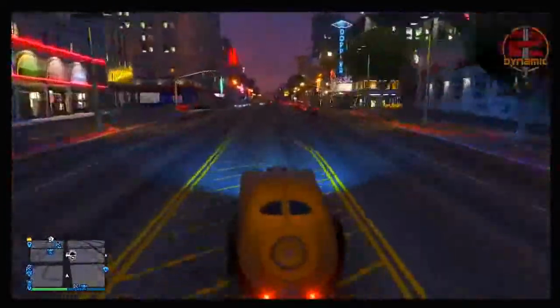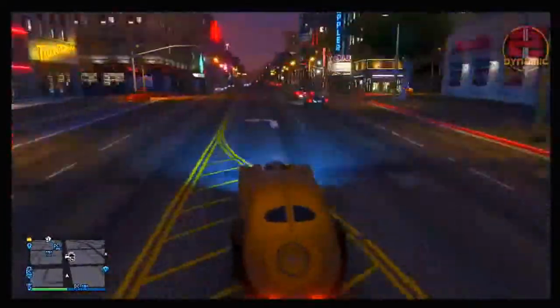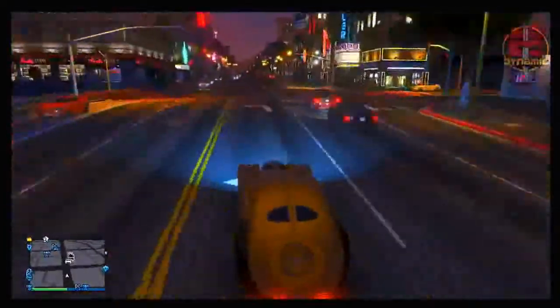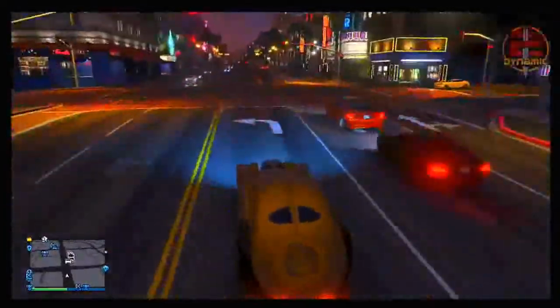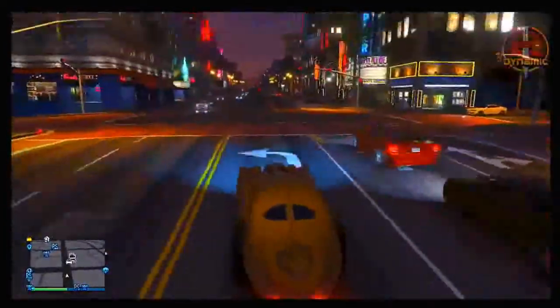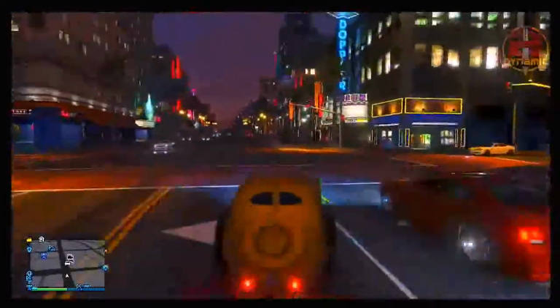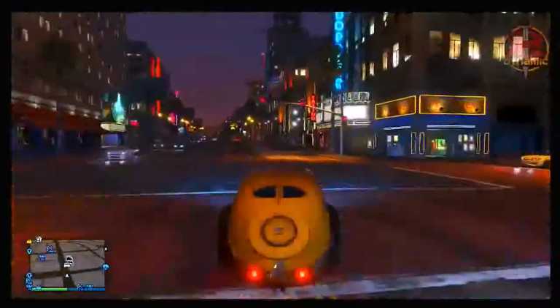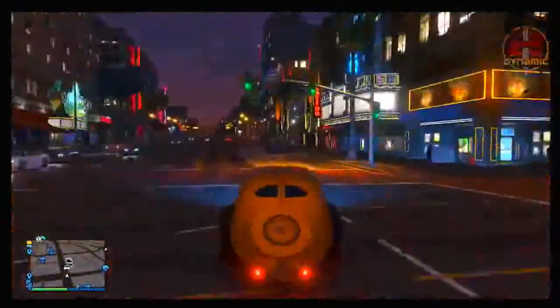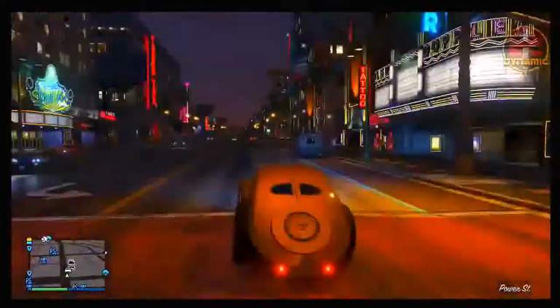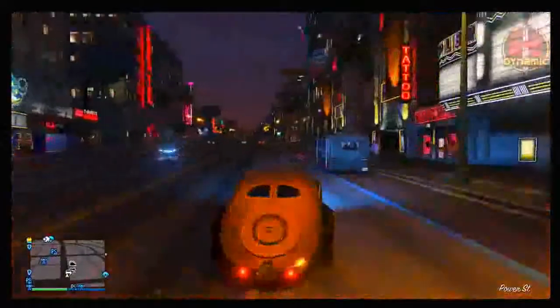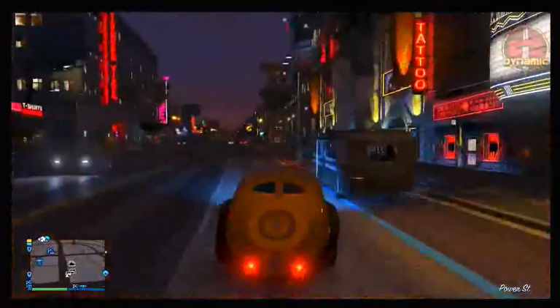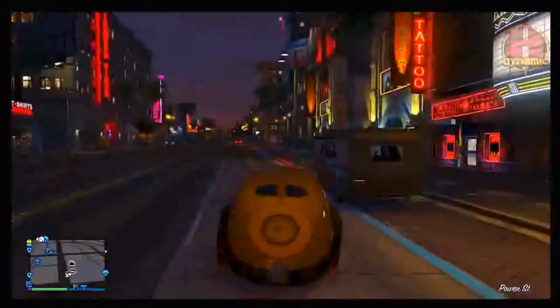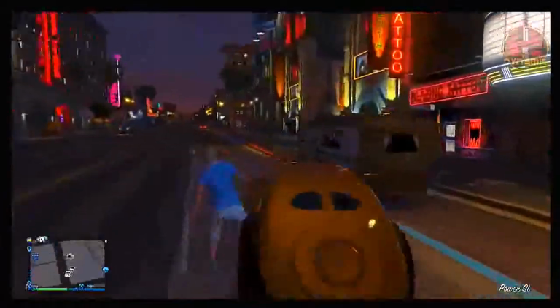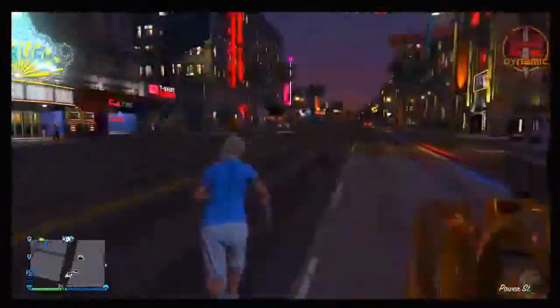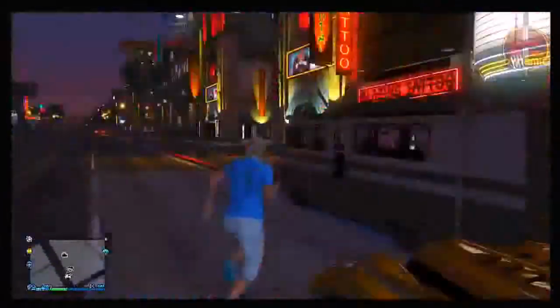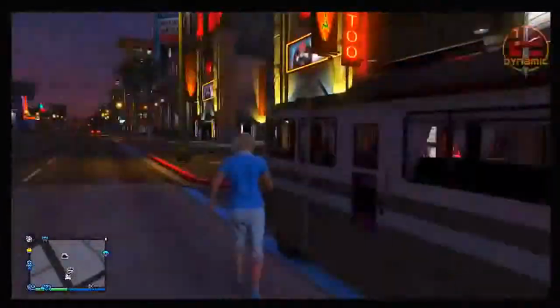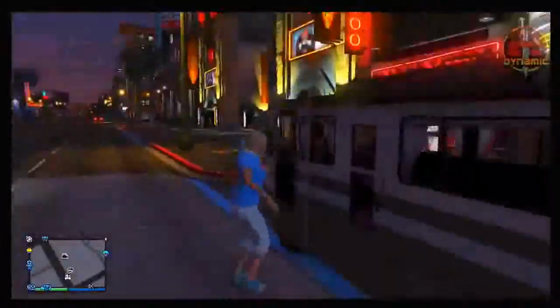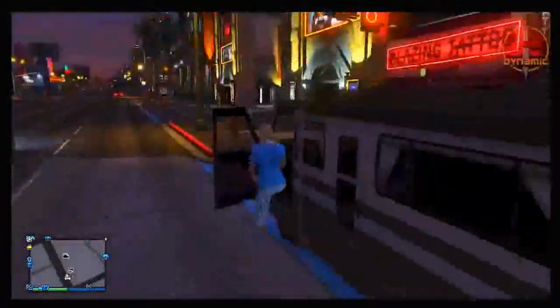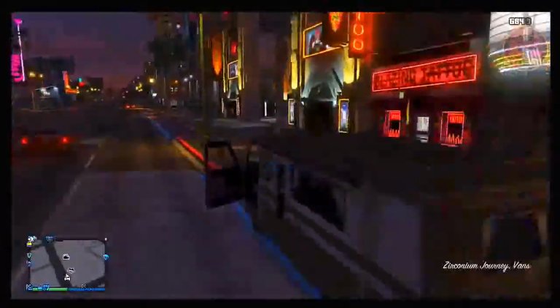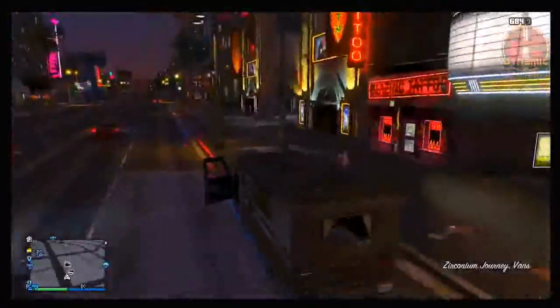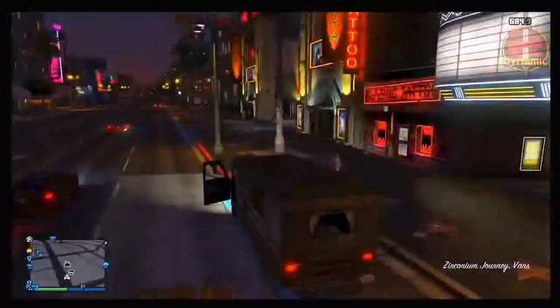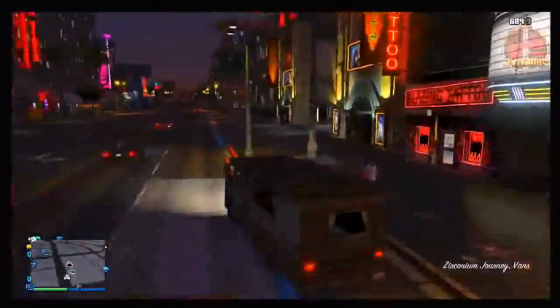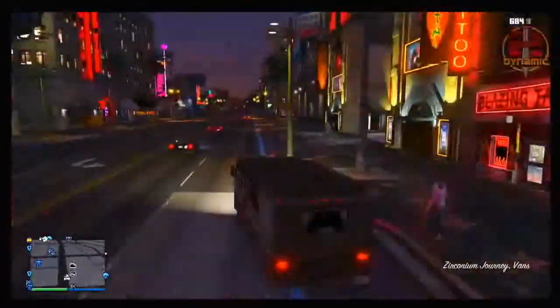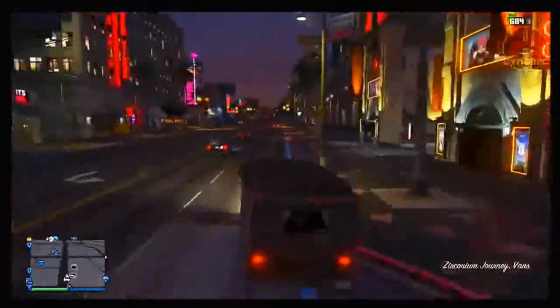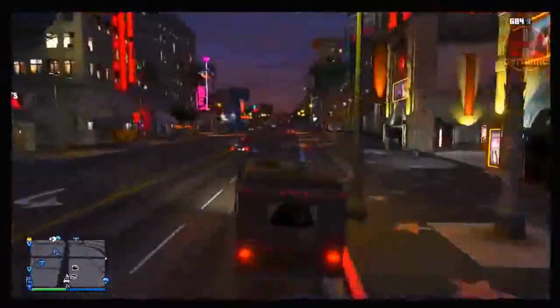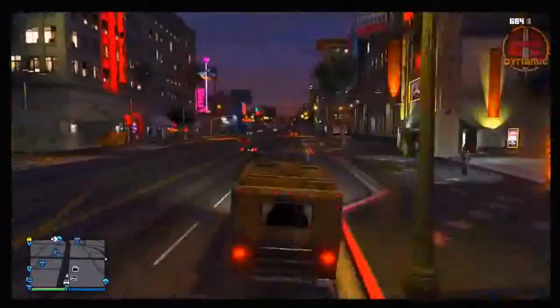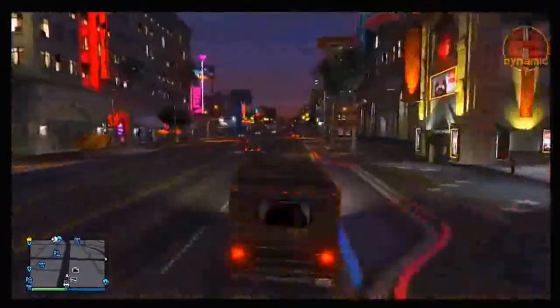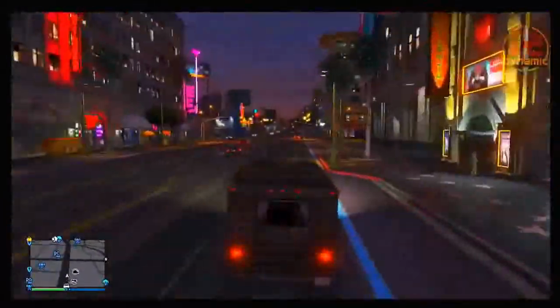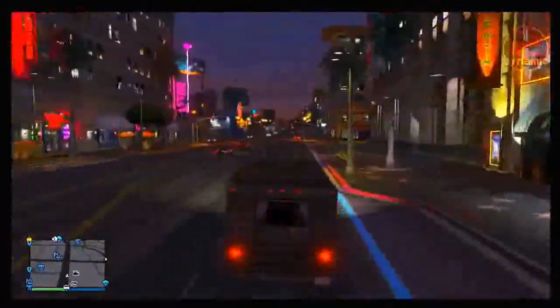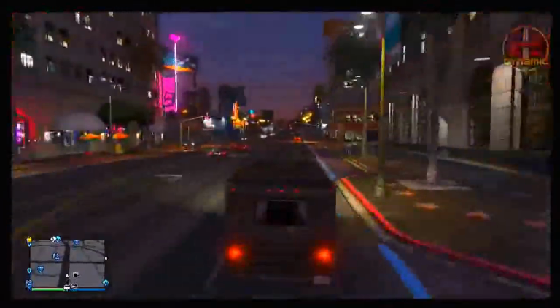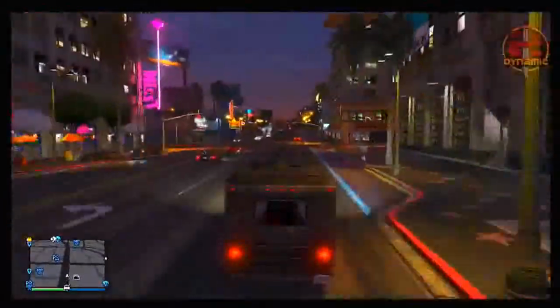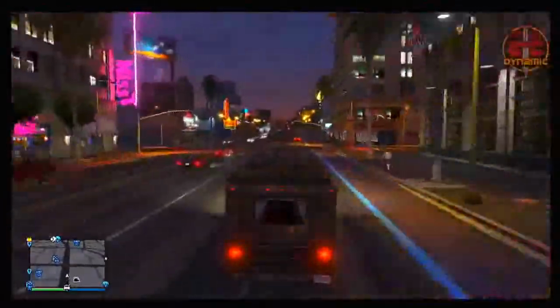Once the Journey has spawned, simply drive over to that location, get into the Journey, and take it over to your garage.